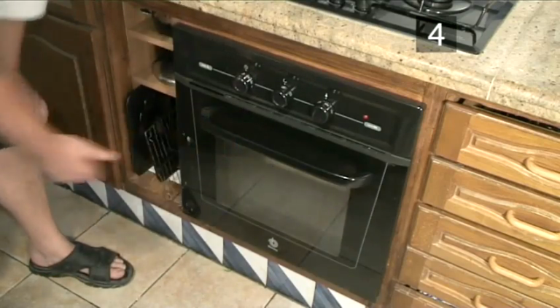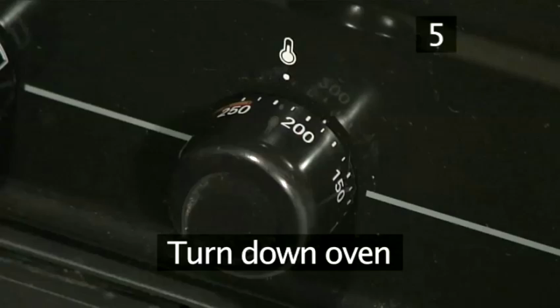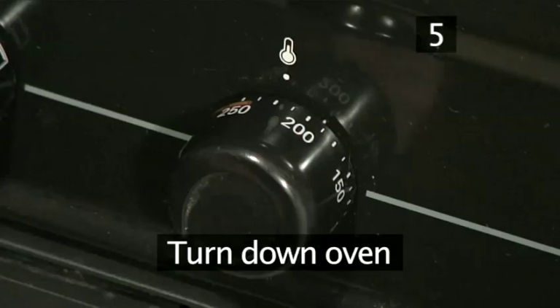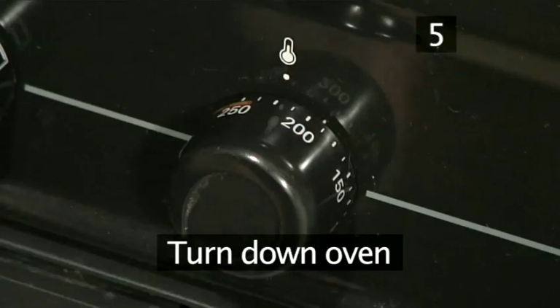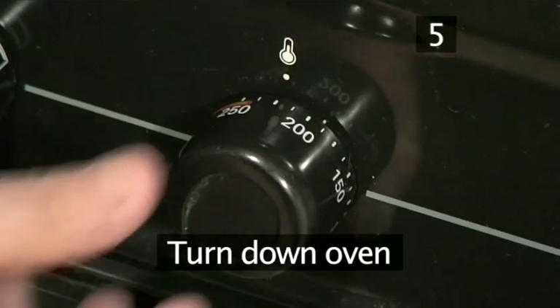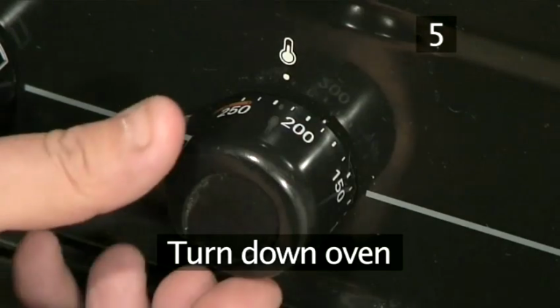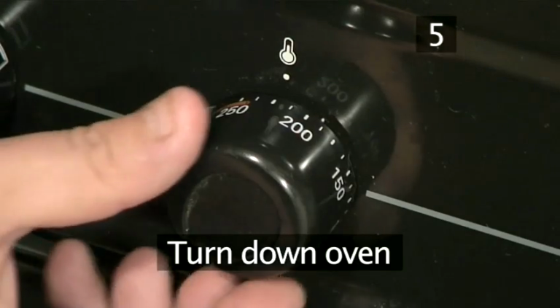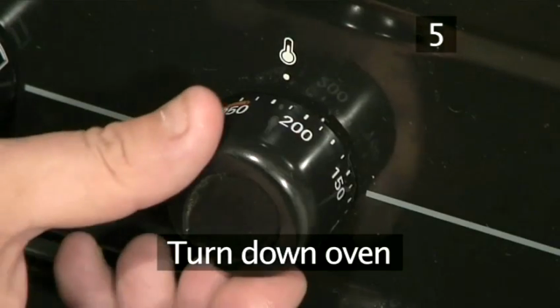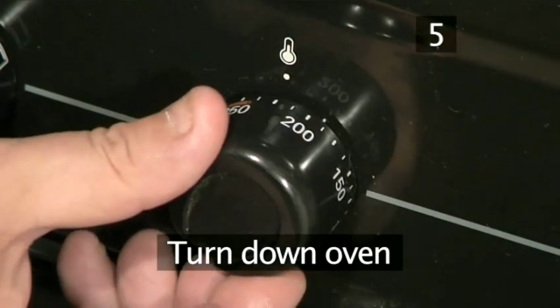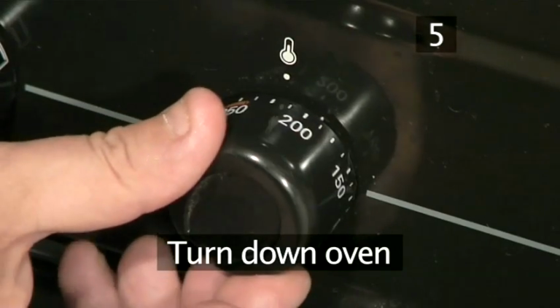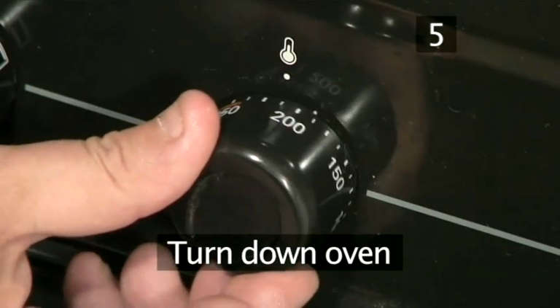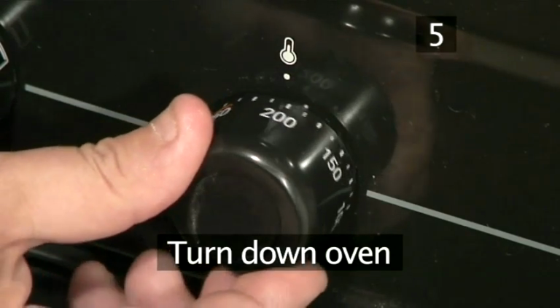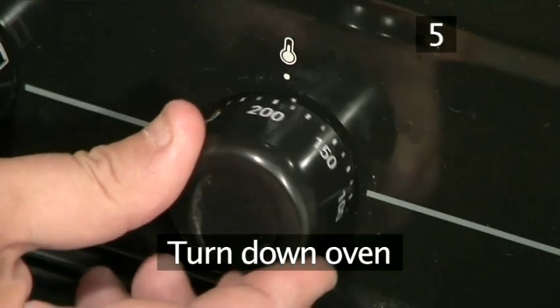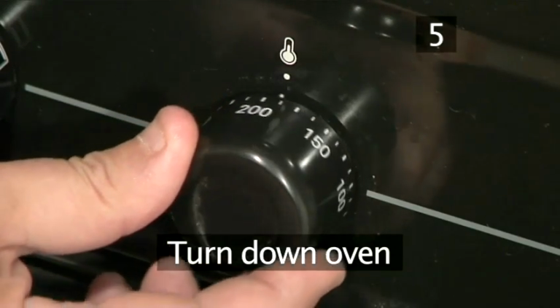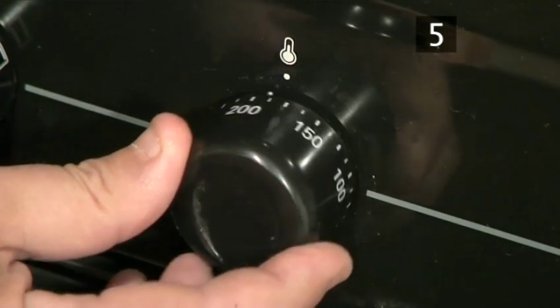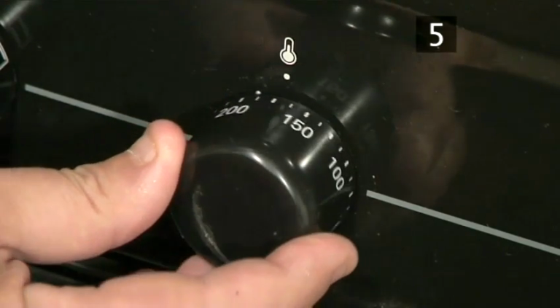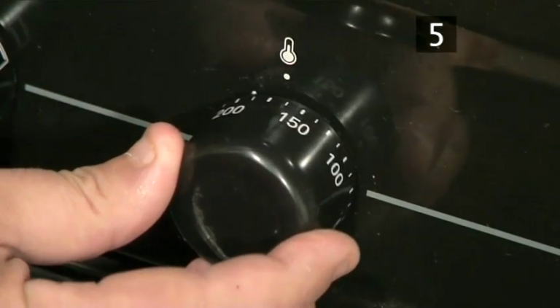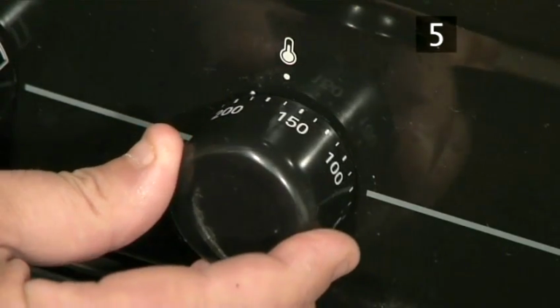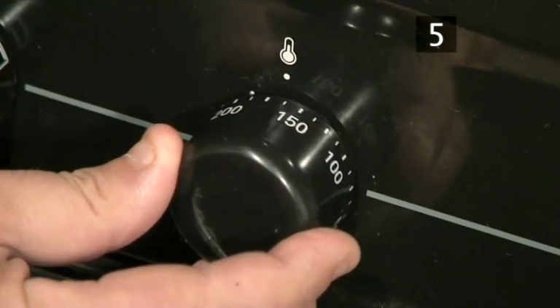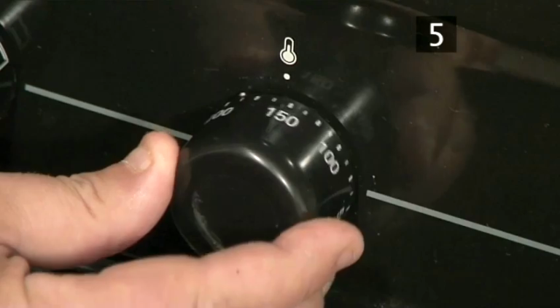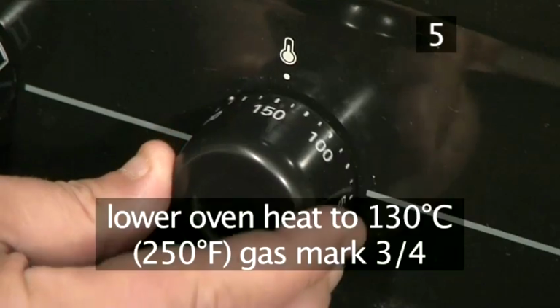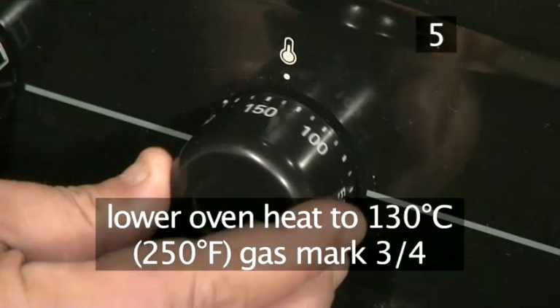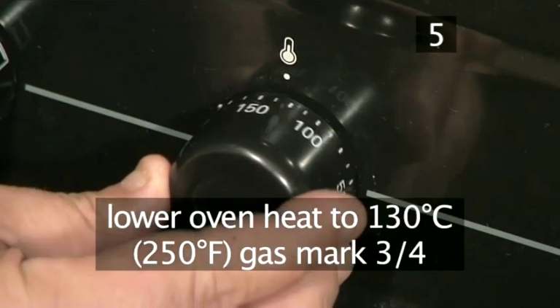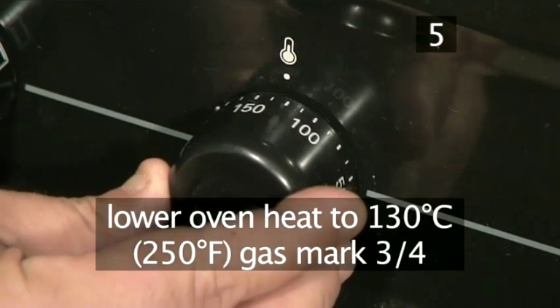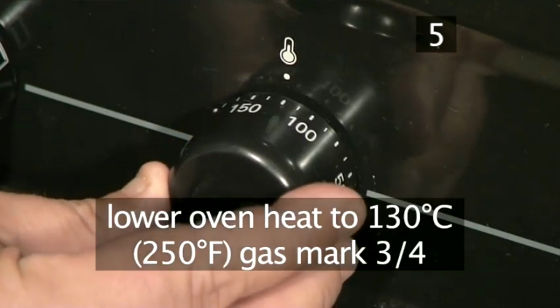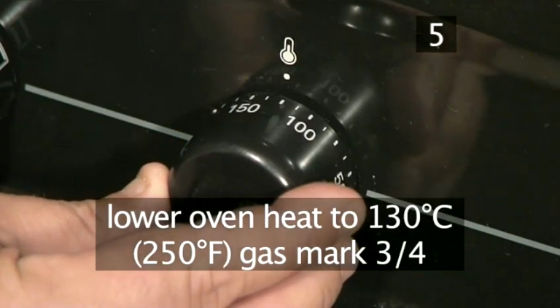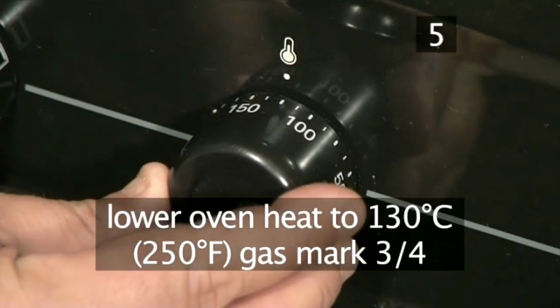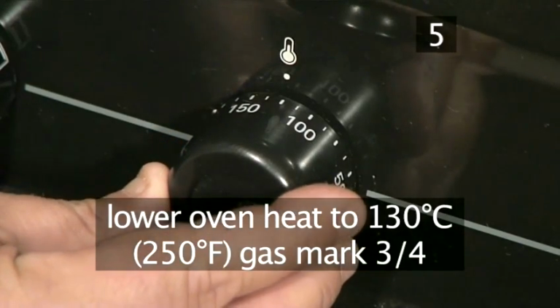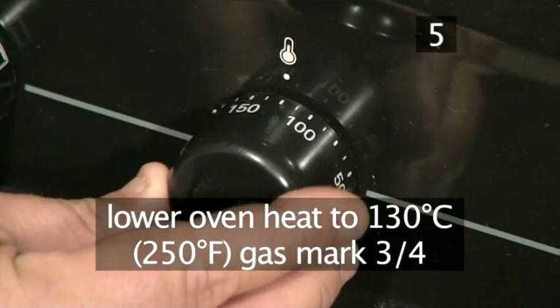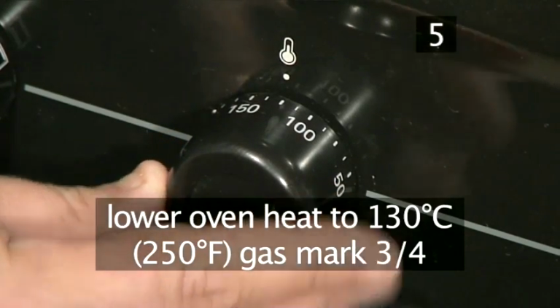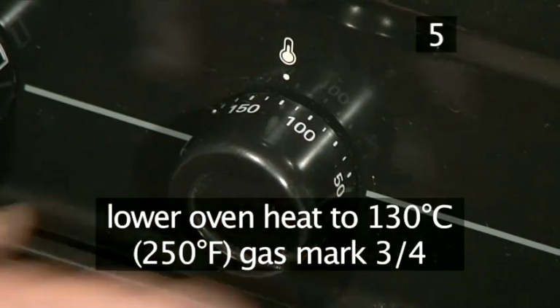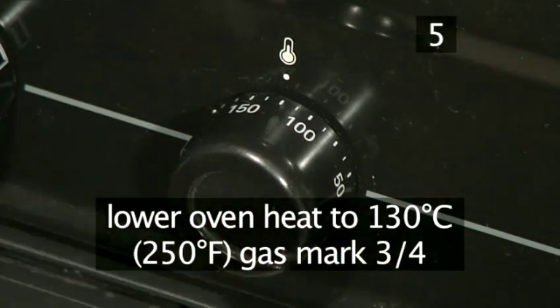Step 5. Turn the oven down. Now turn the oven down to 130 degrees centigrade.